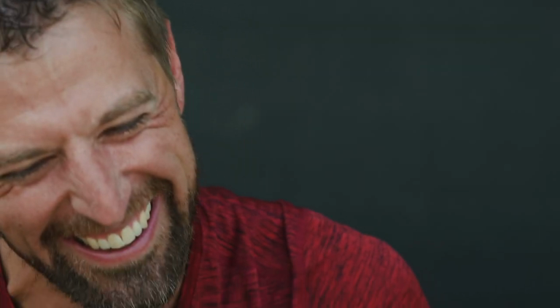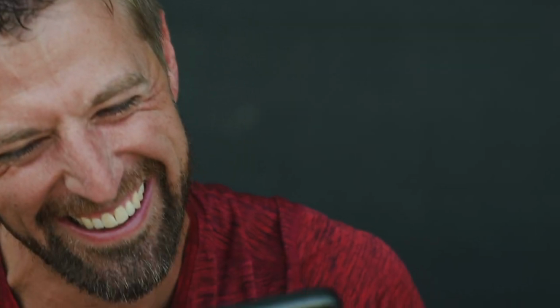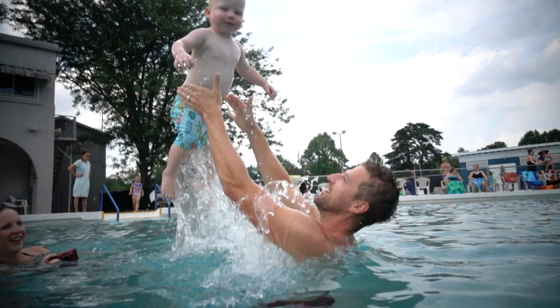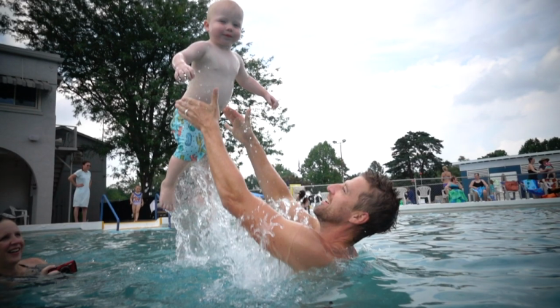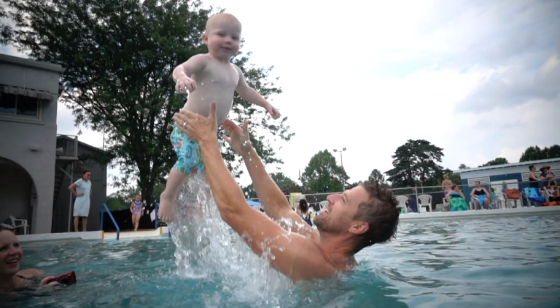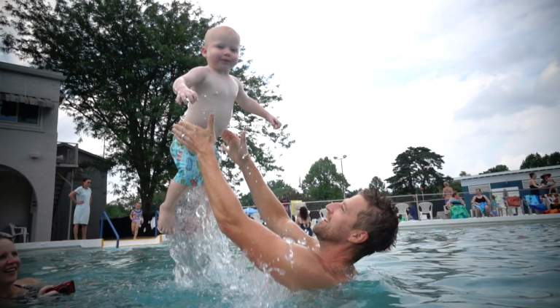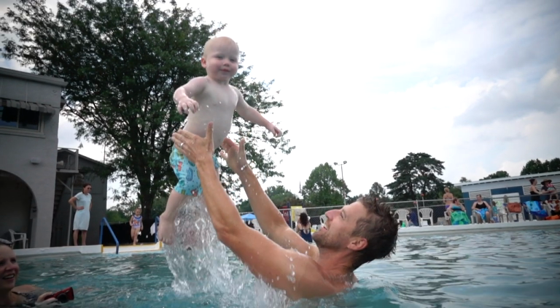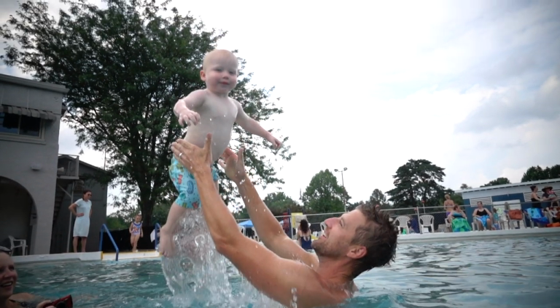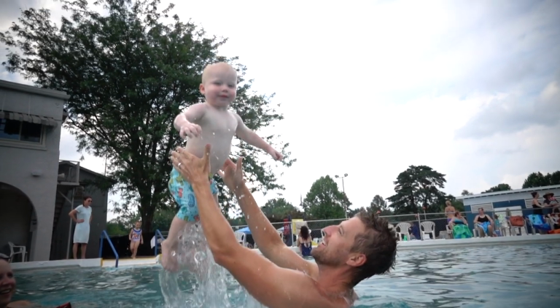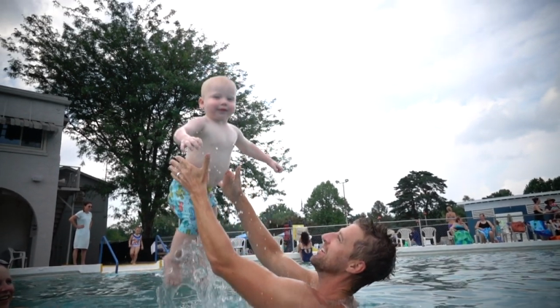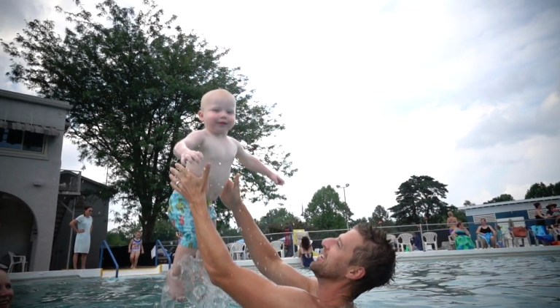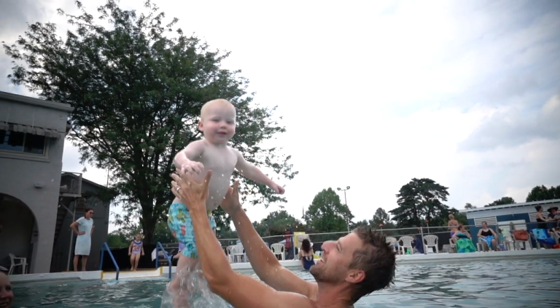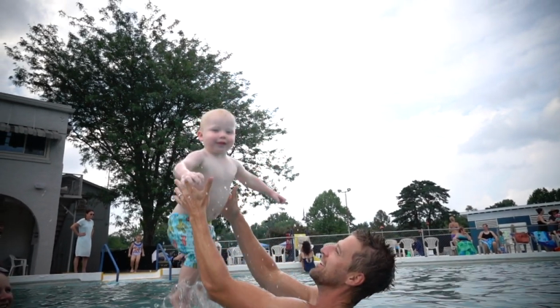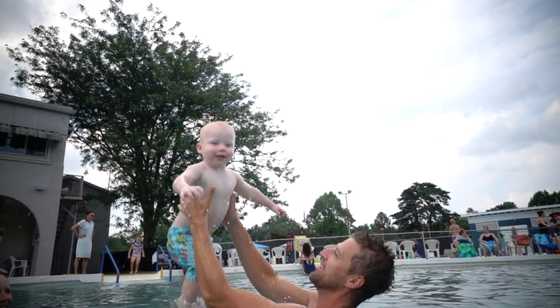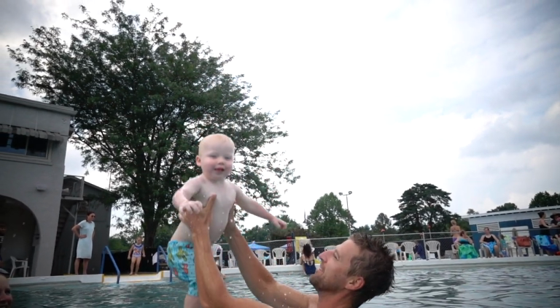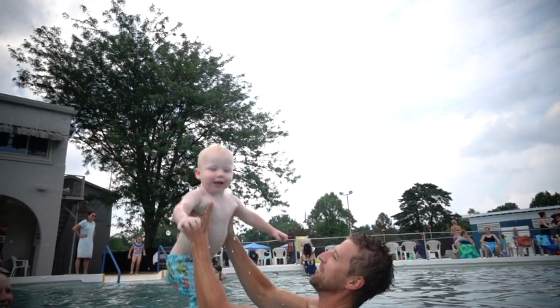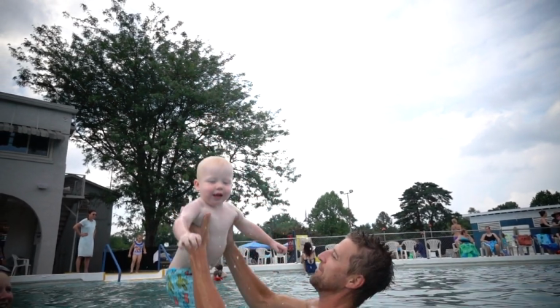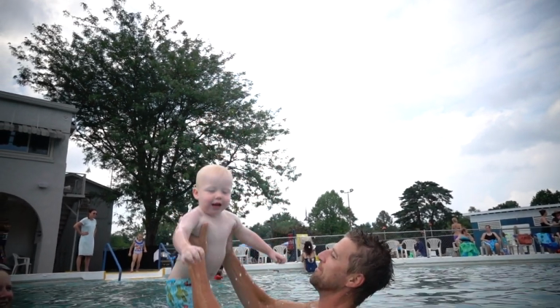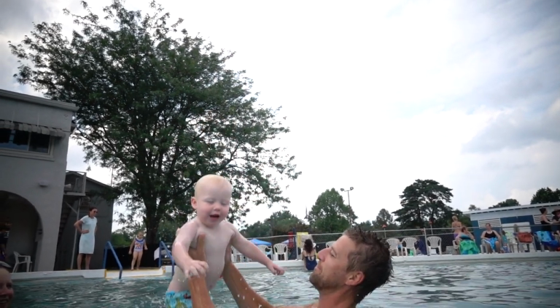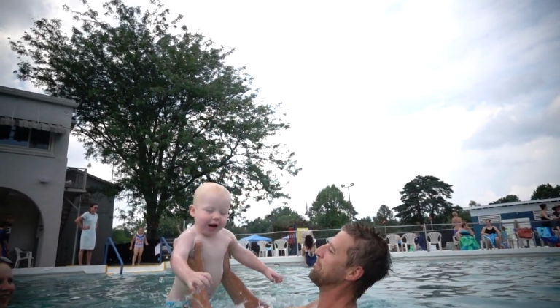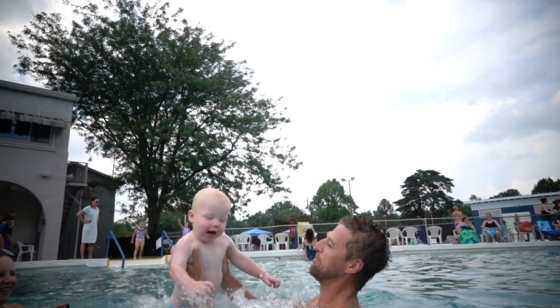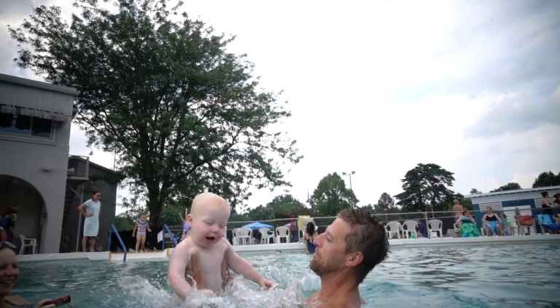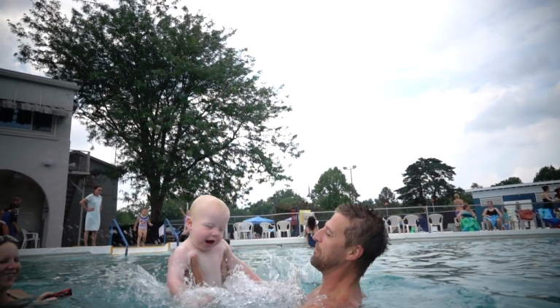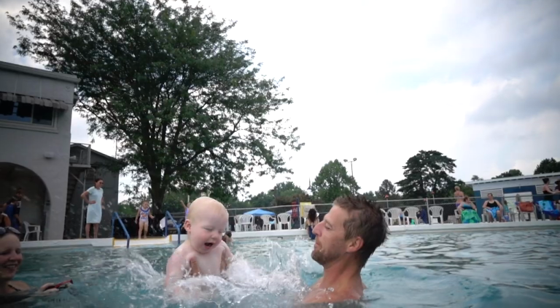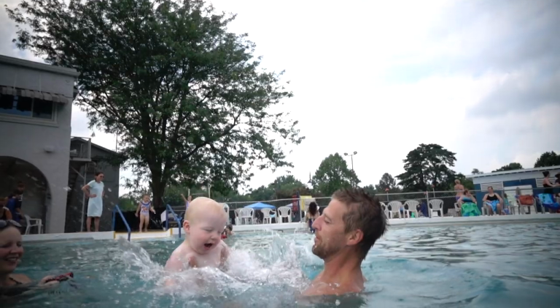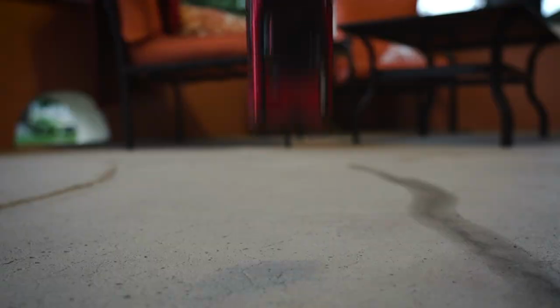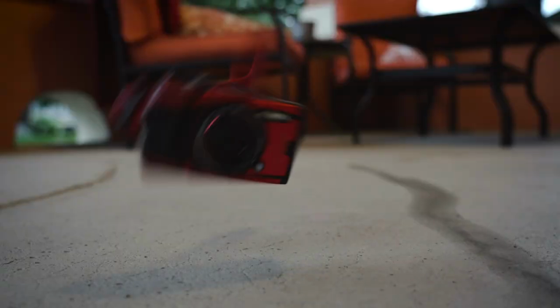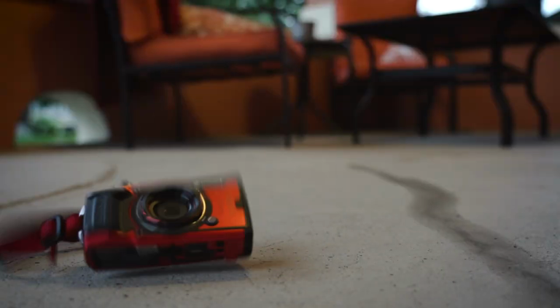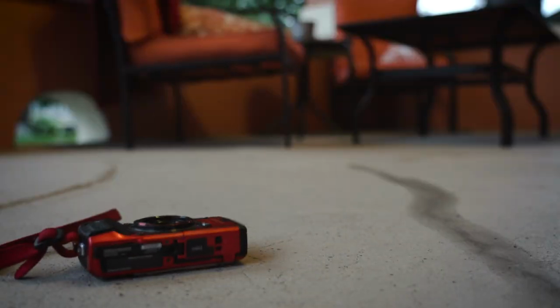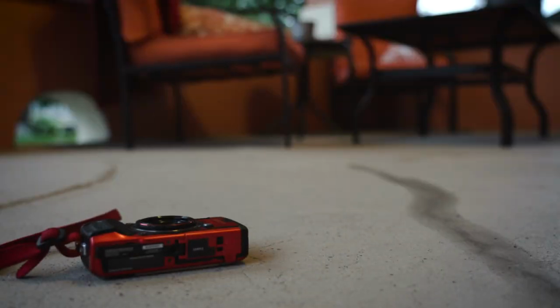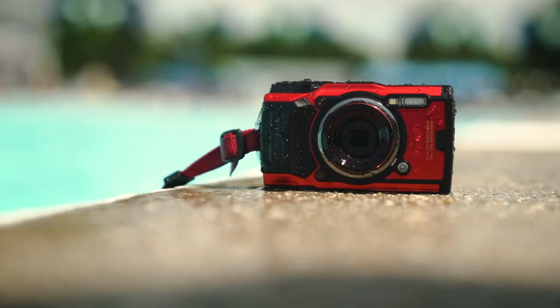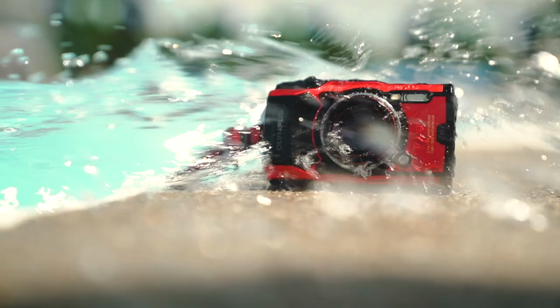I also found when you're juggling a kid or two, it's nice to have a worry-proof camera that protects against drops and spills.